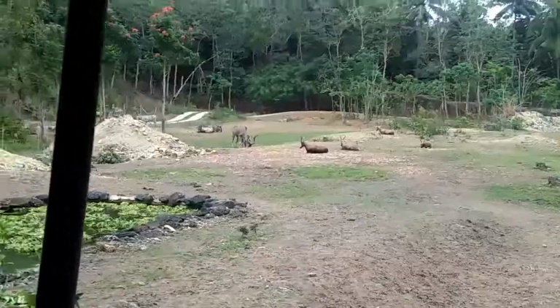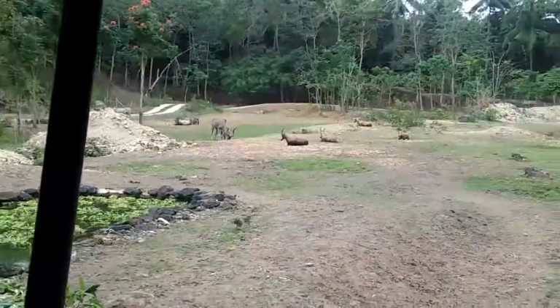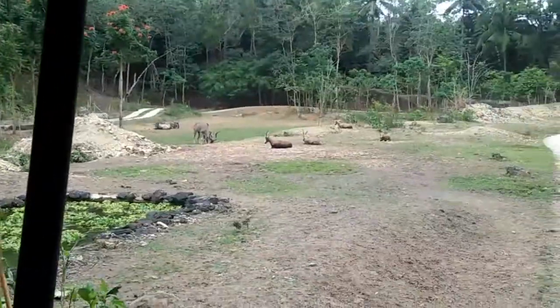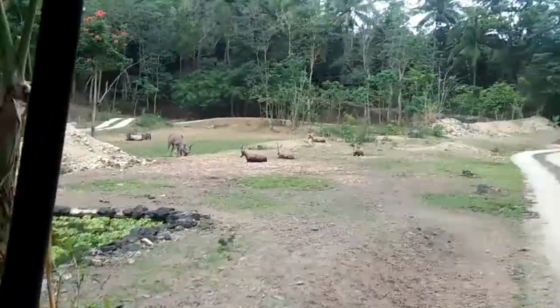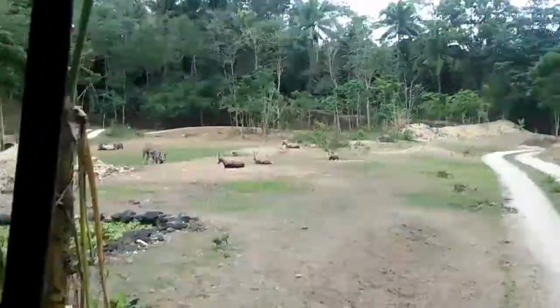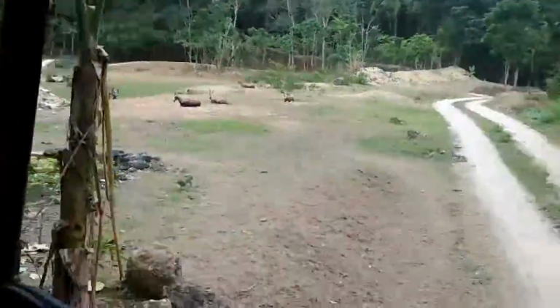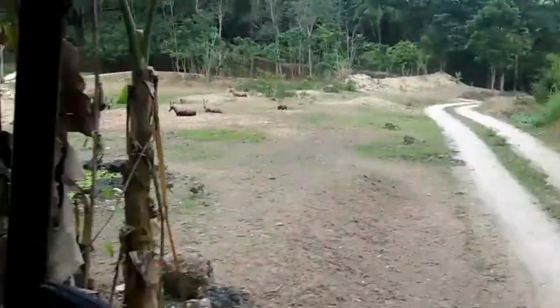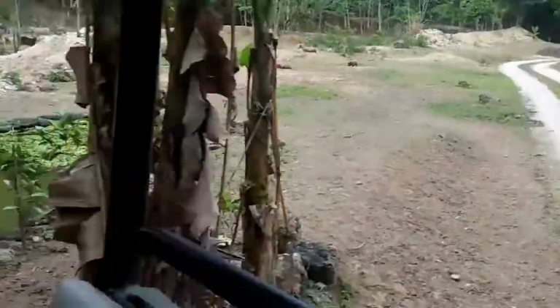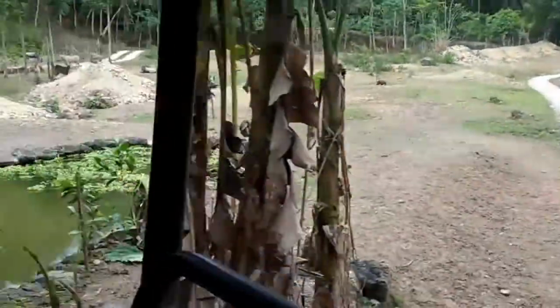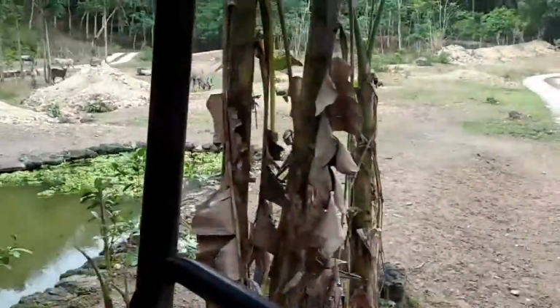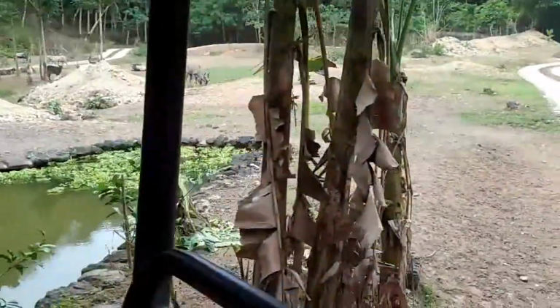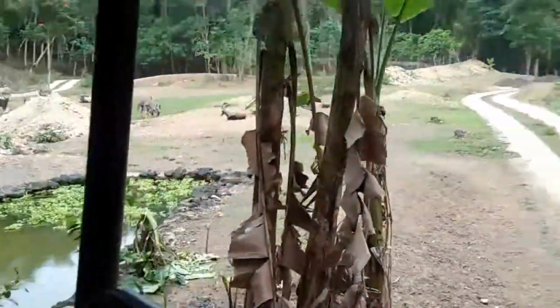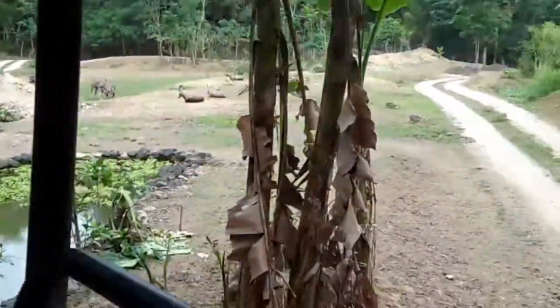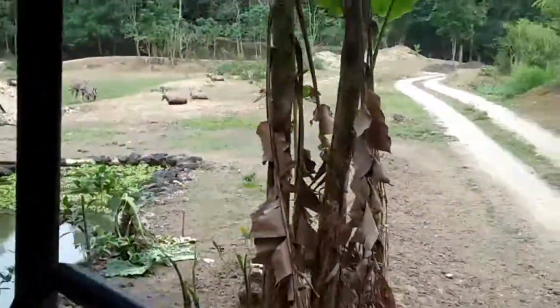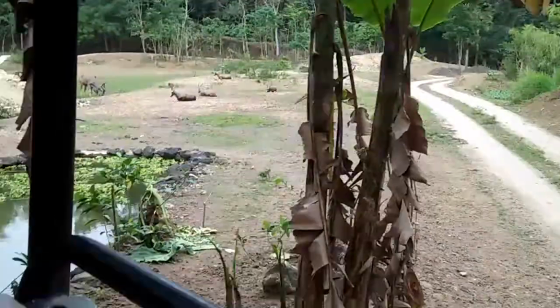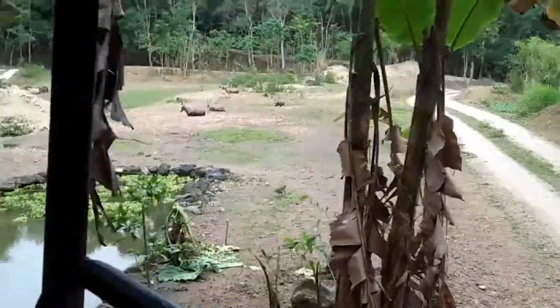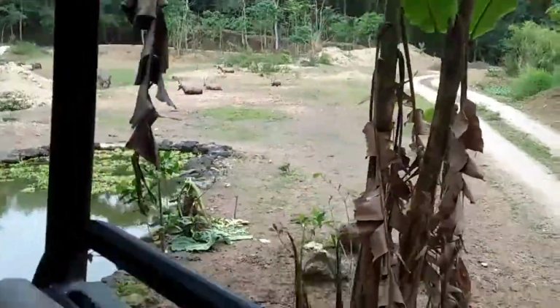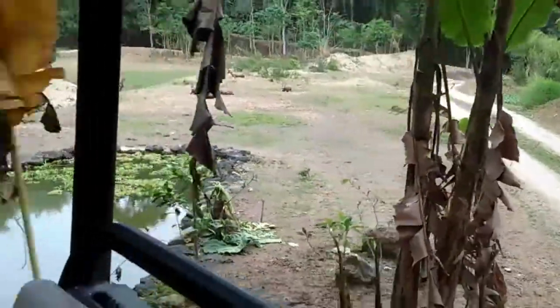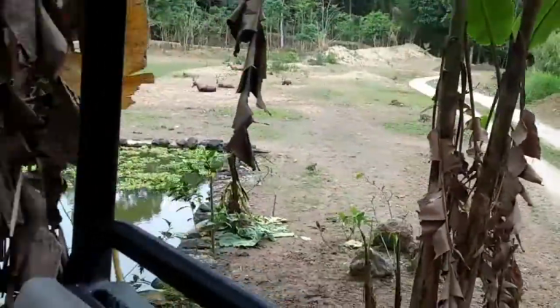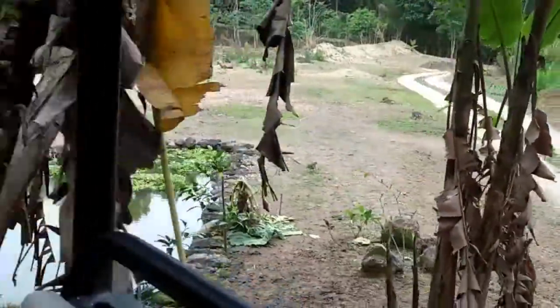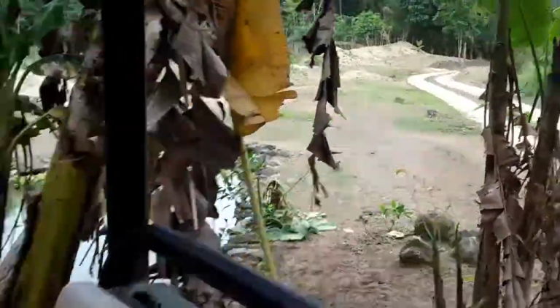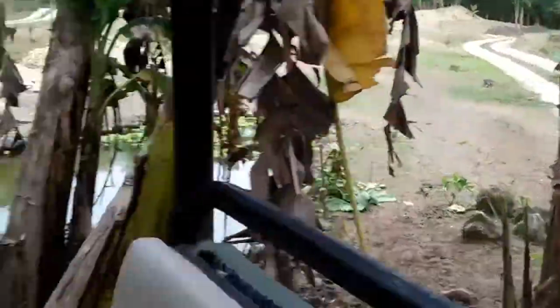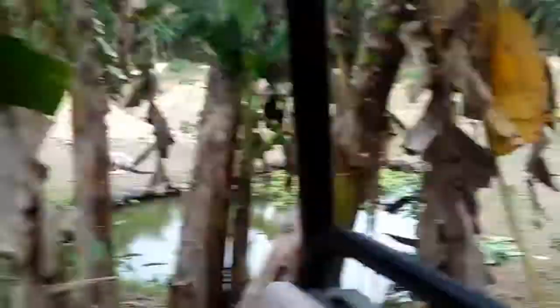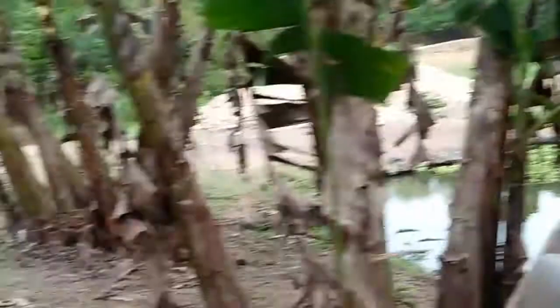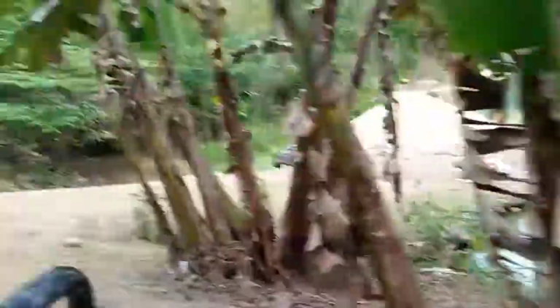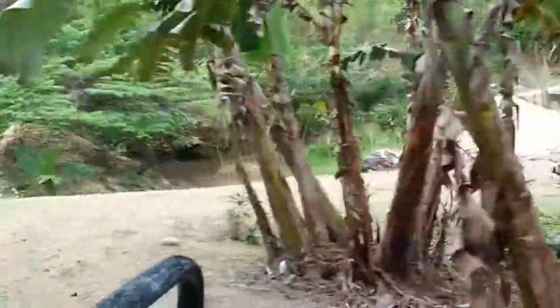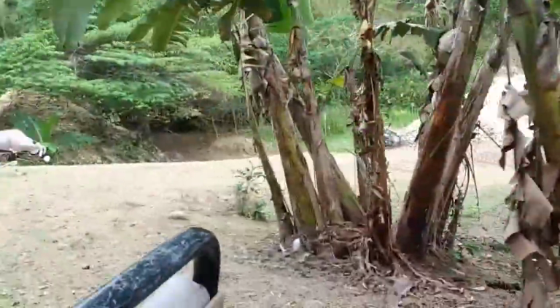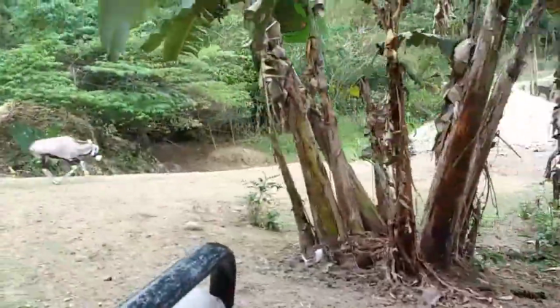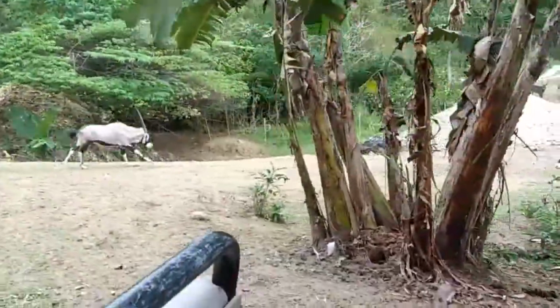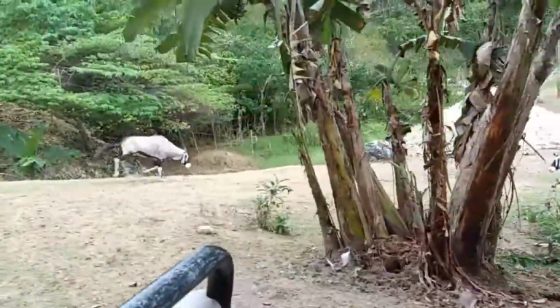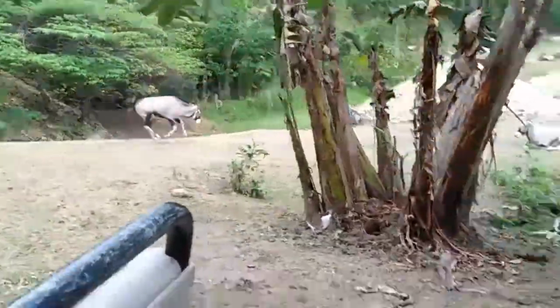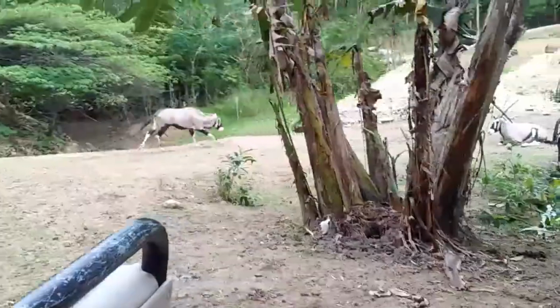Look, it's almost intense. Look, look — it's running!